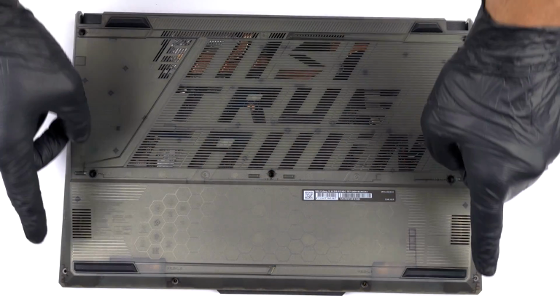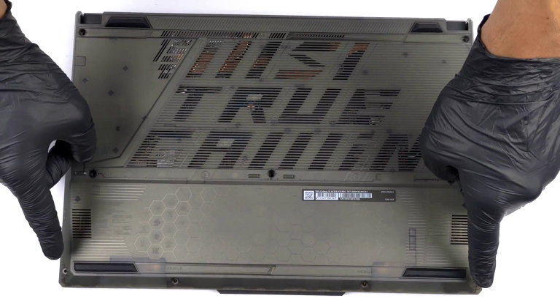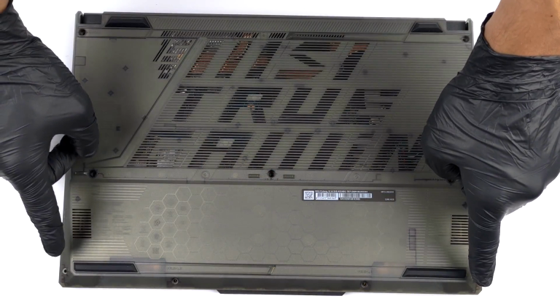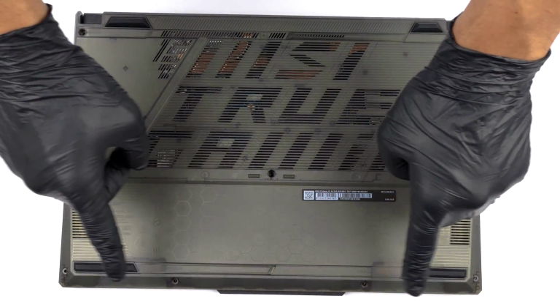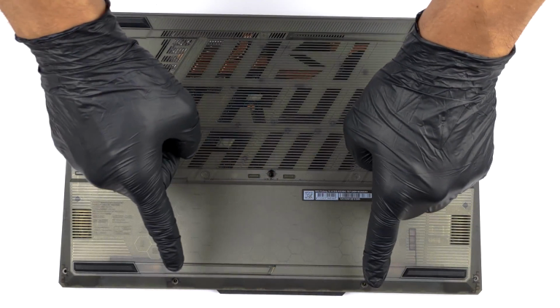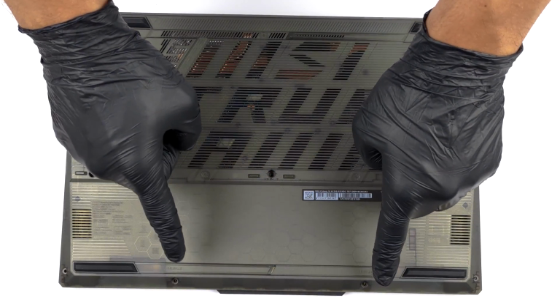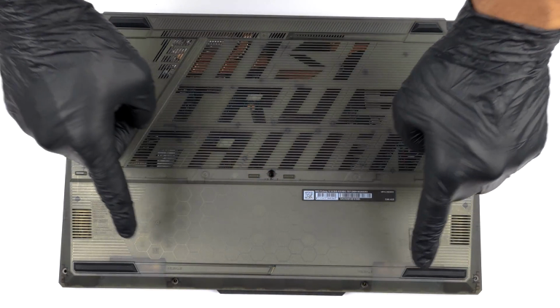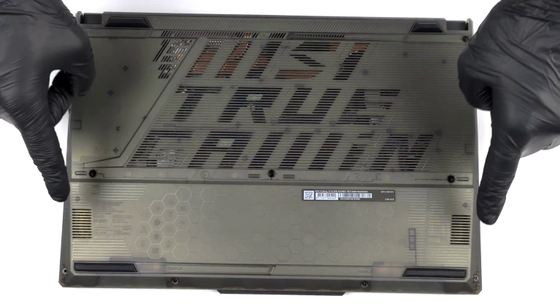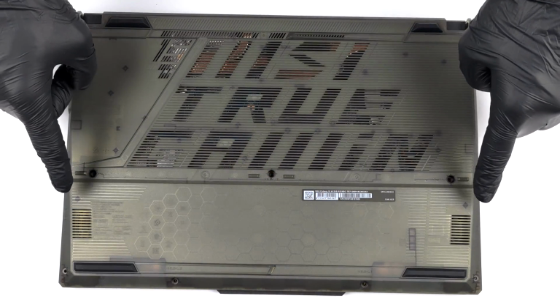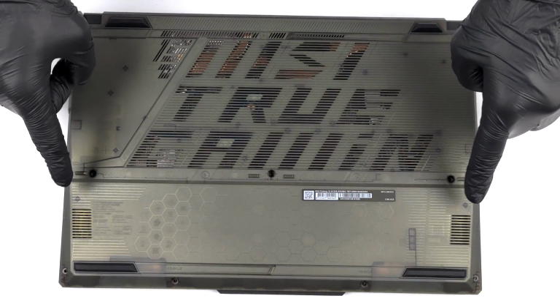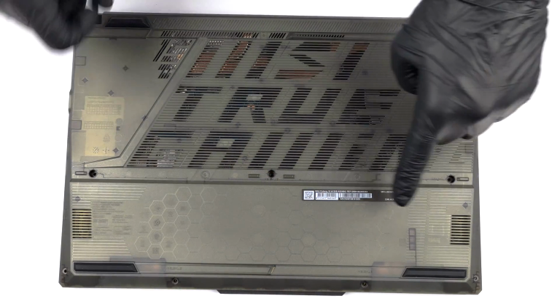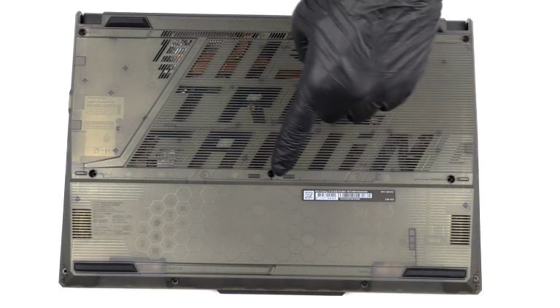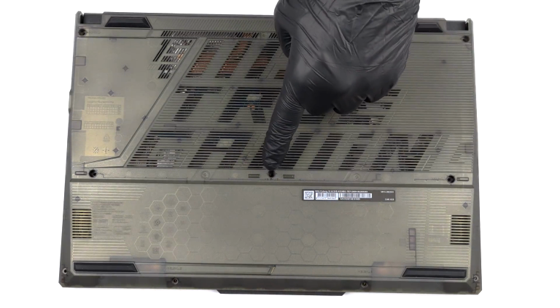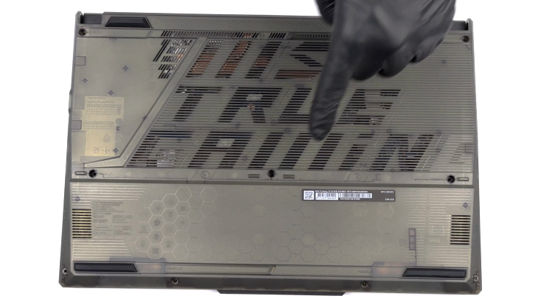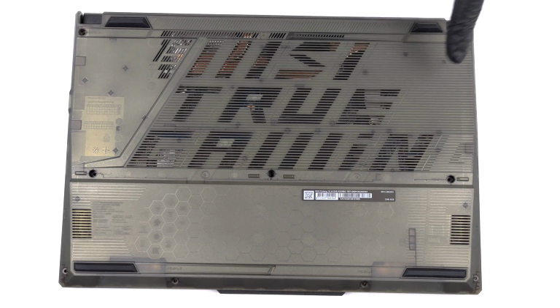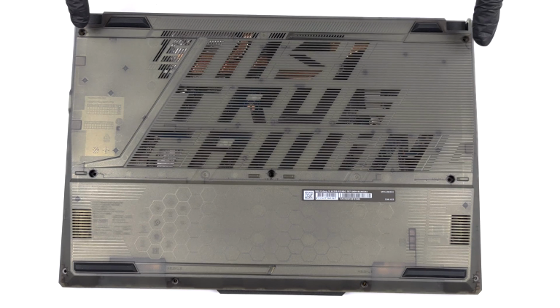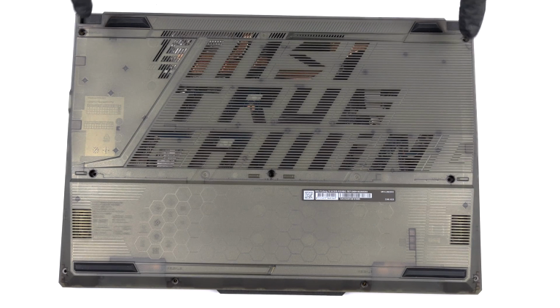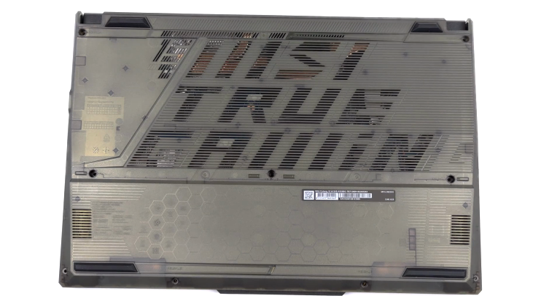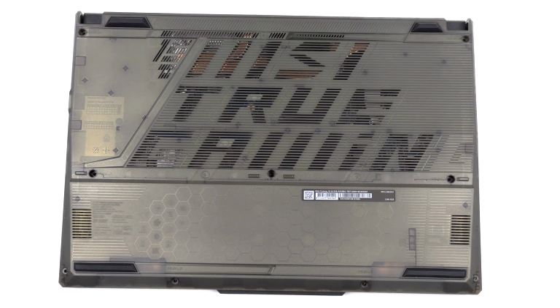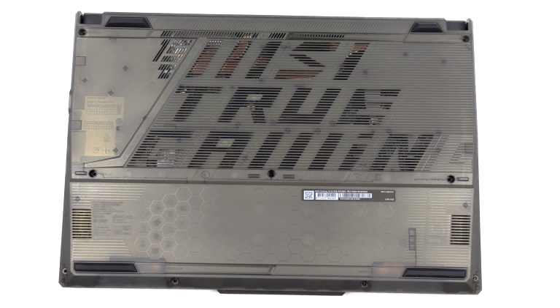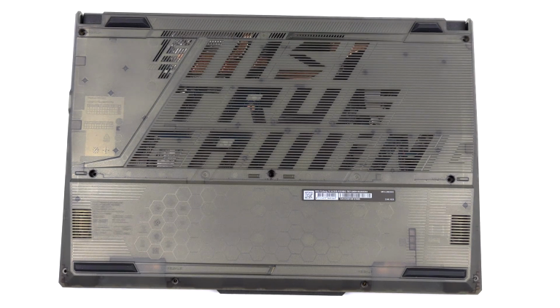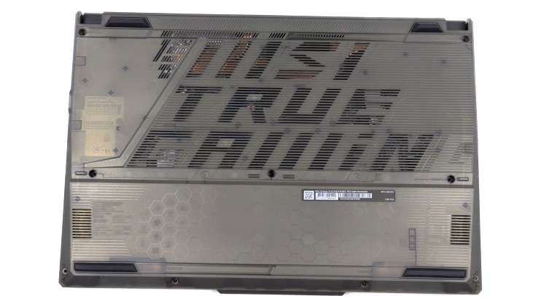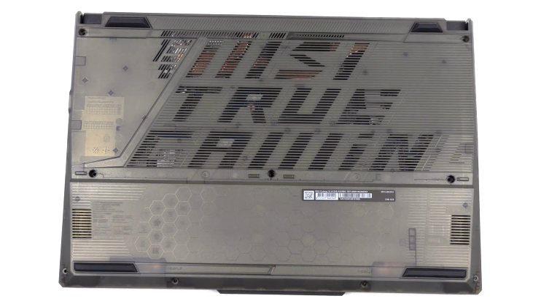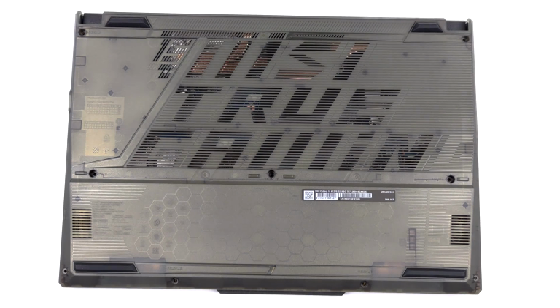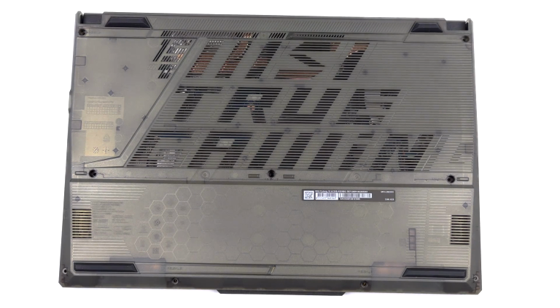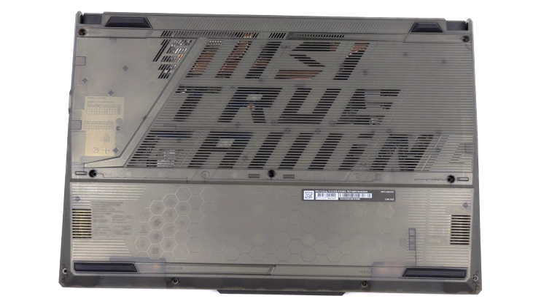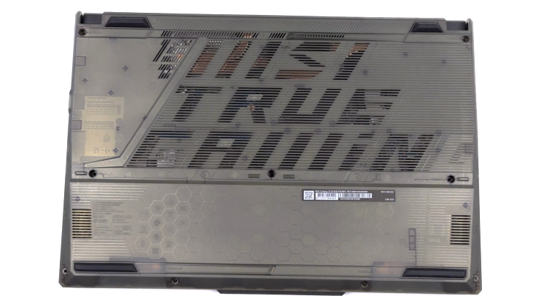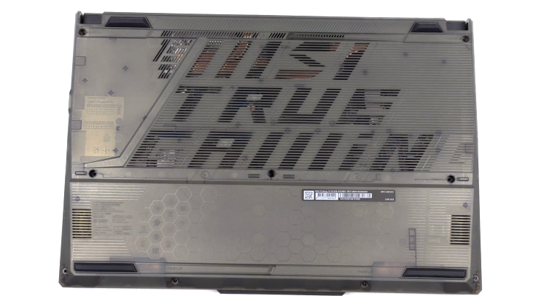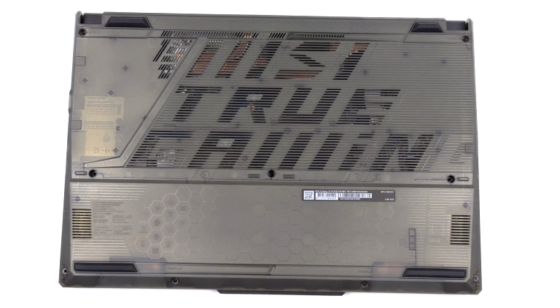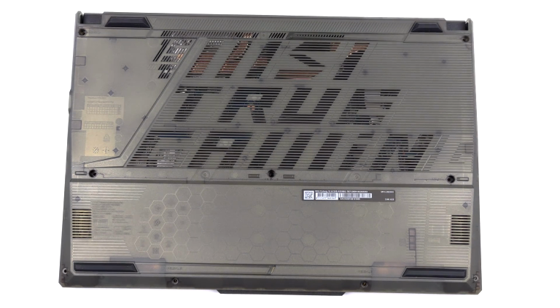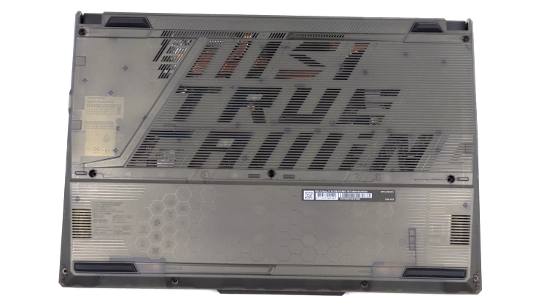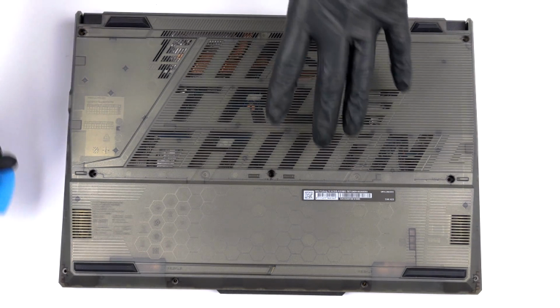Hello, this is Laptop Media, and today we will show you how to open the MSI Cyborg 15 and what's inside of it.